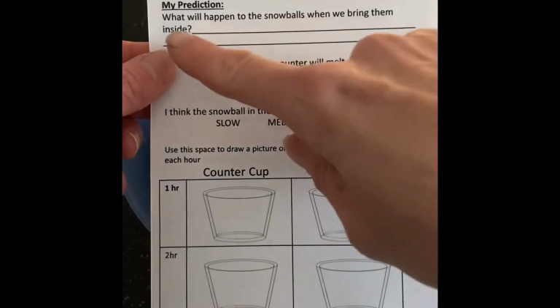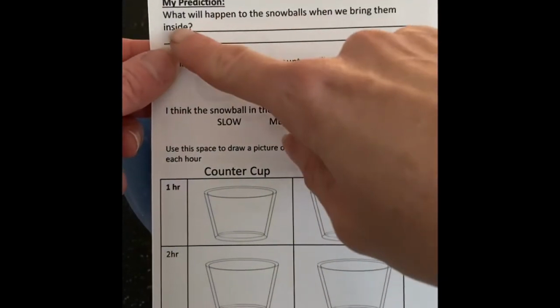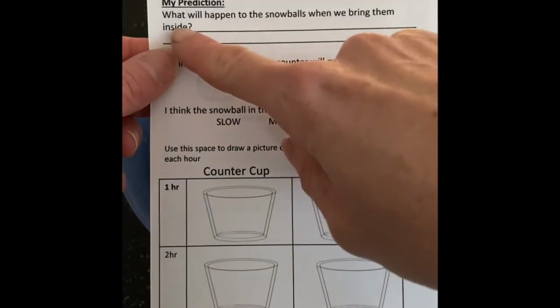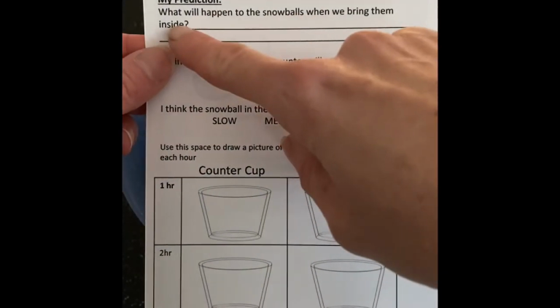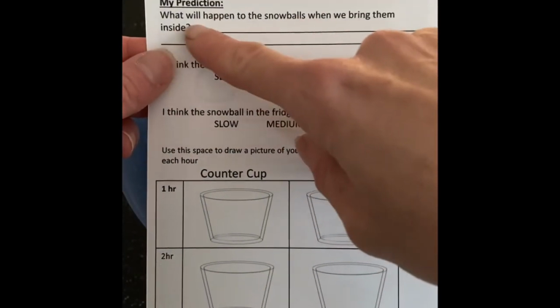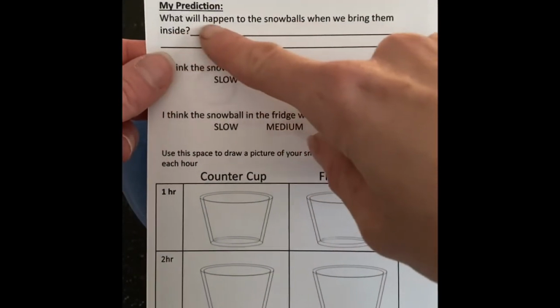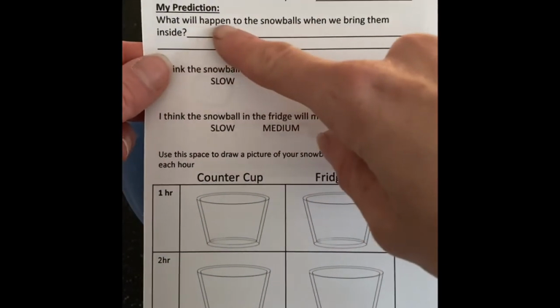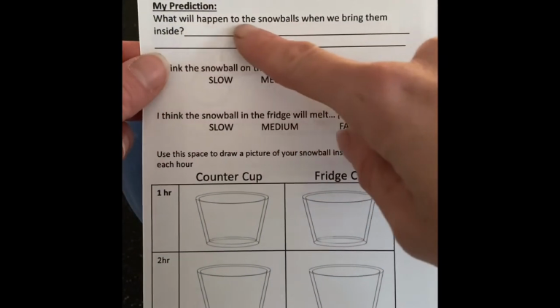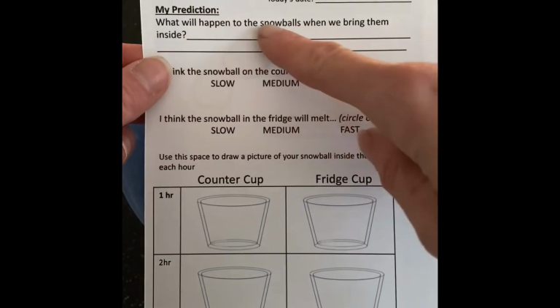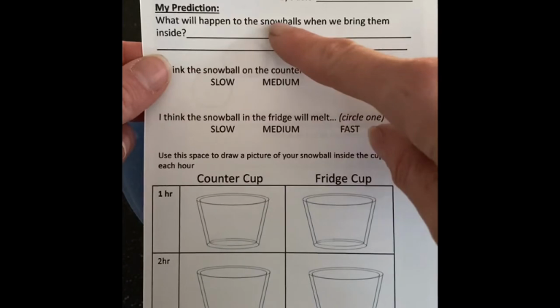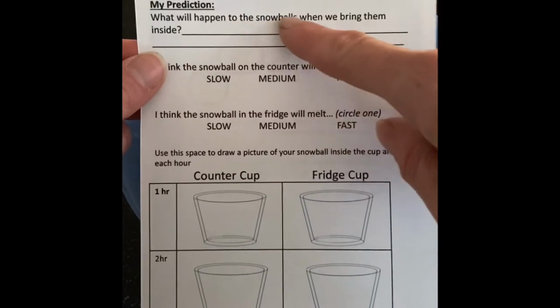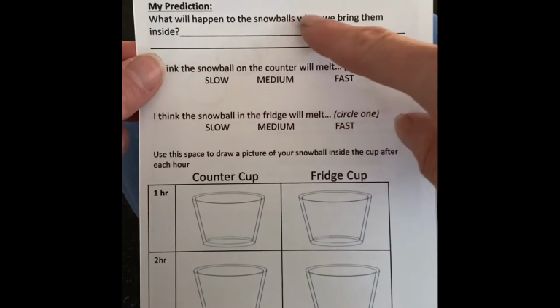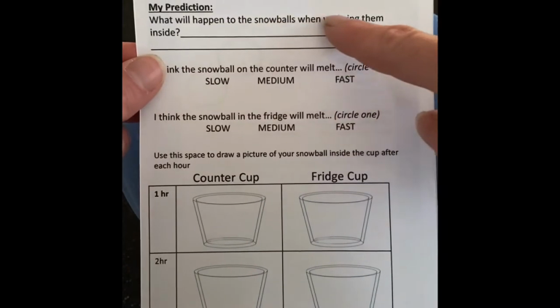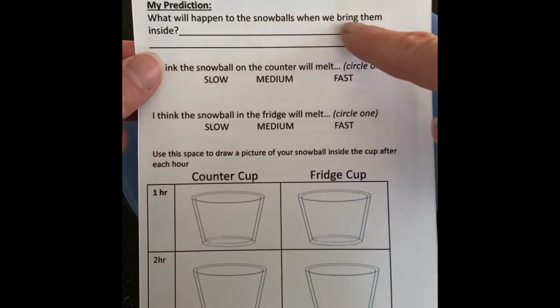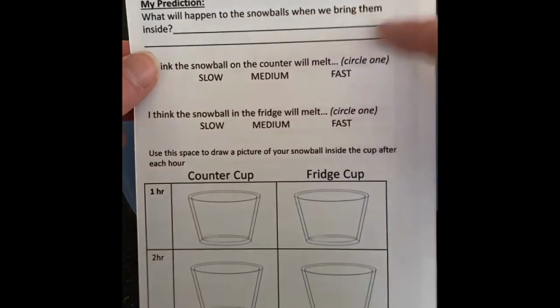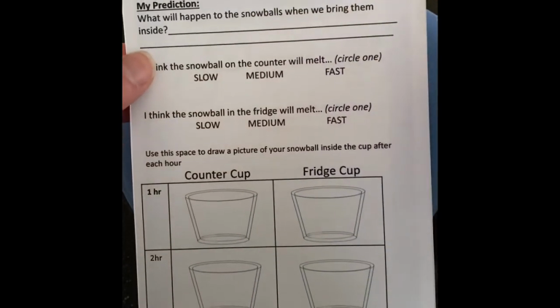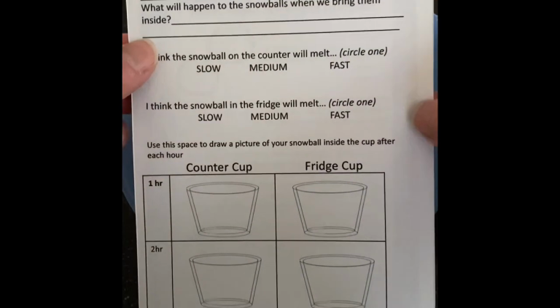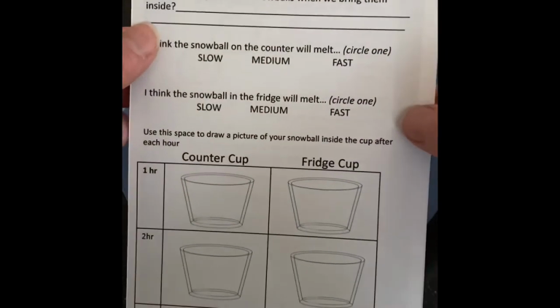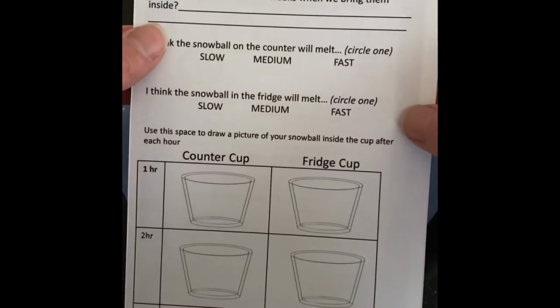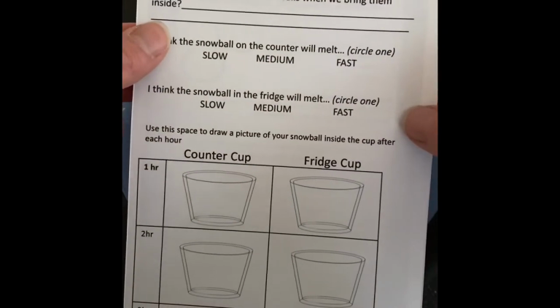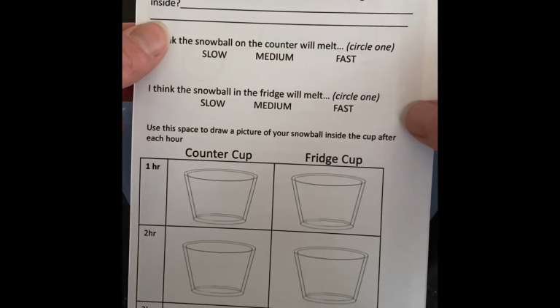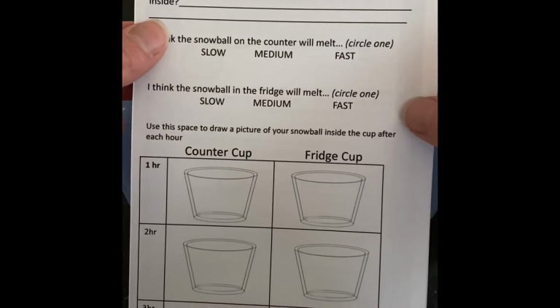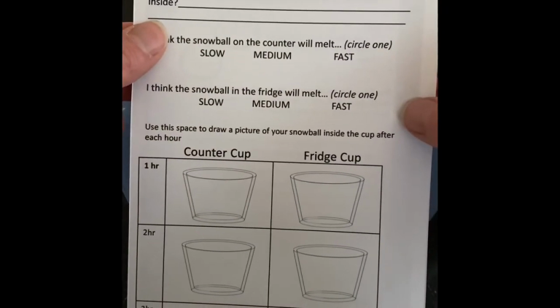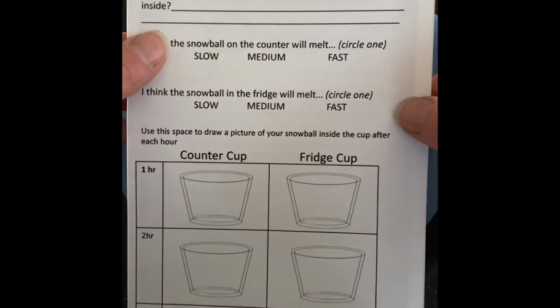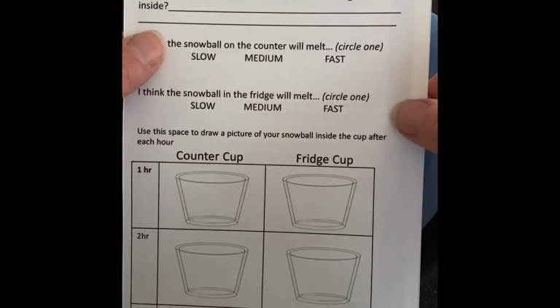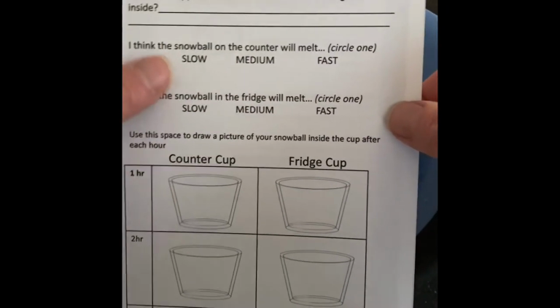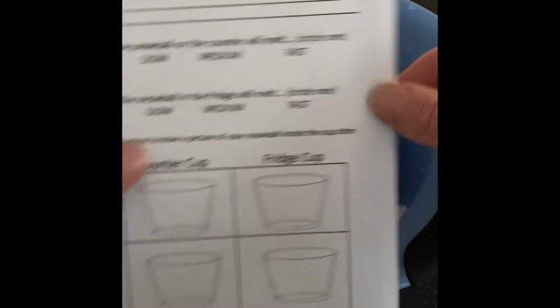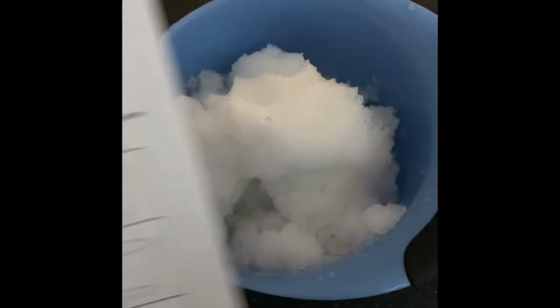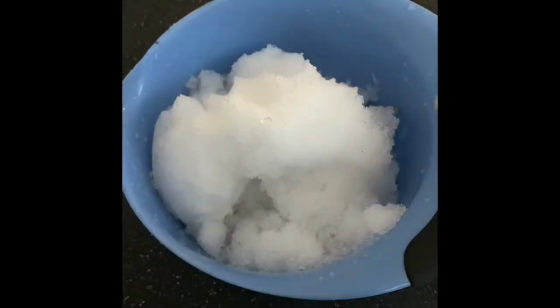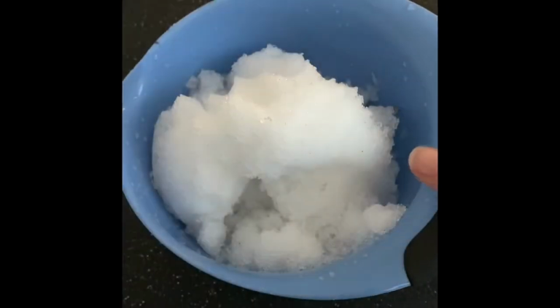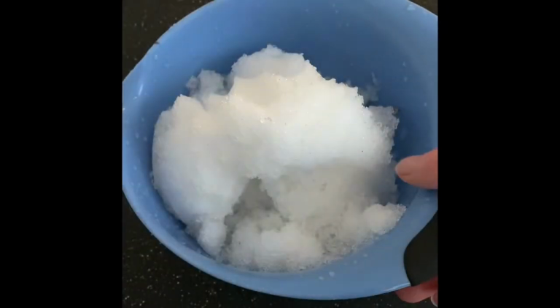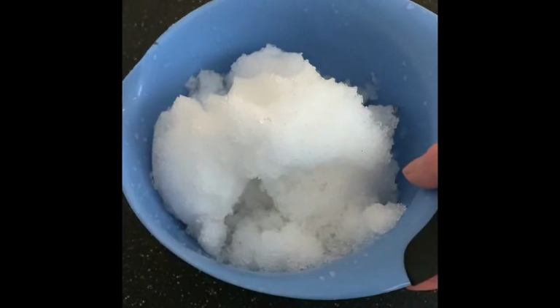If you have a guess, then mommy or daddy or a special grown-up at home can help you write that down. It says: what will happen to the snowballs when we bring them inside? Hmm, I wonder.